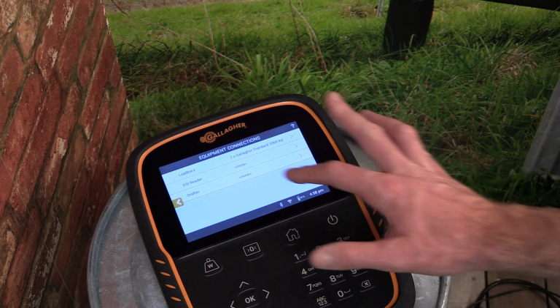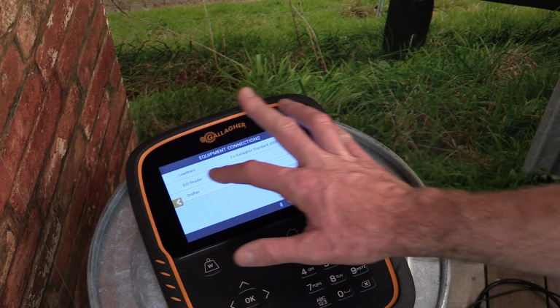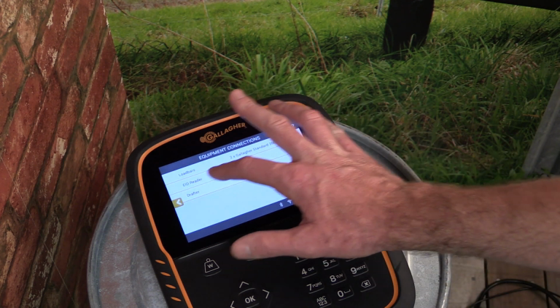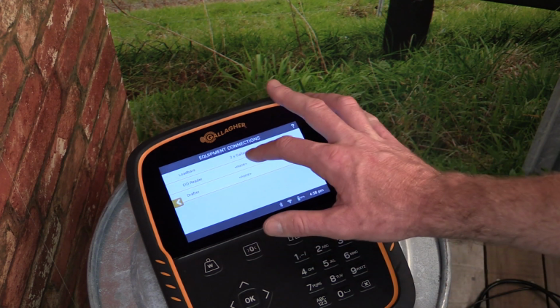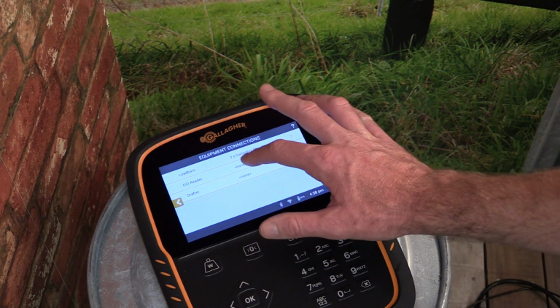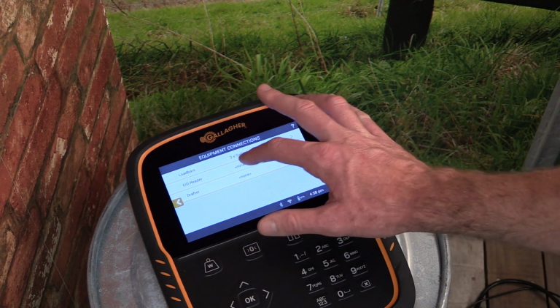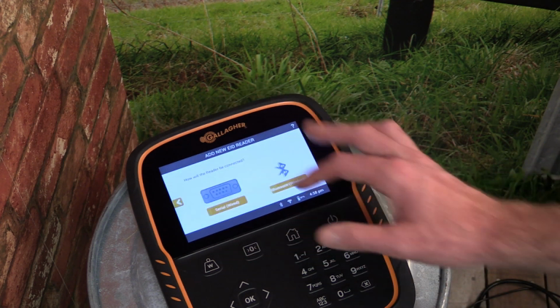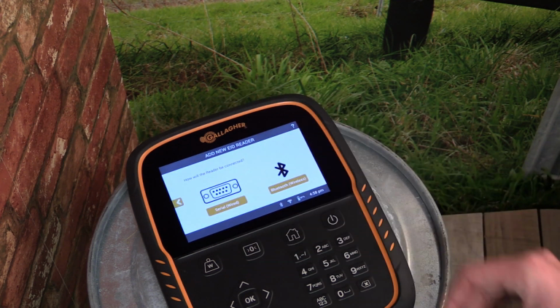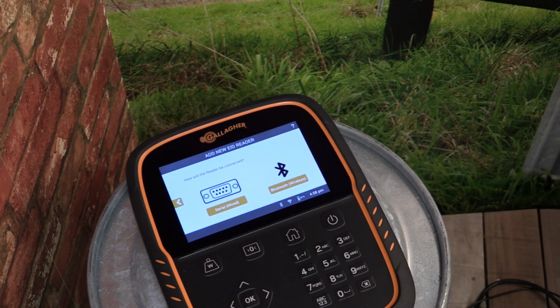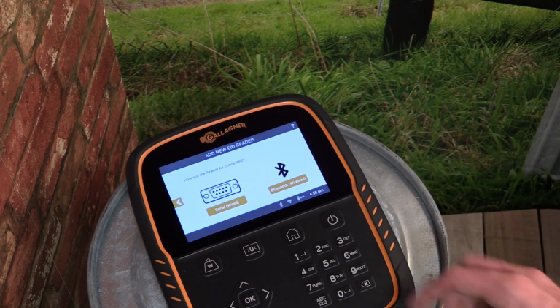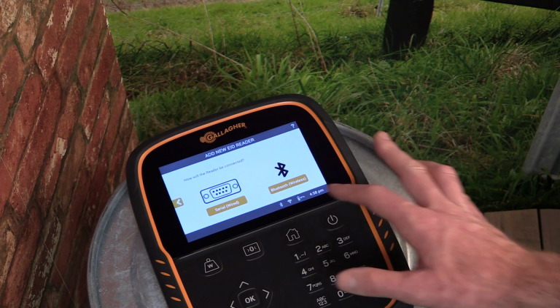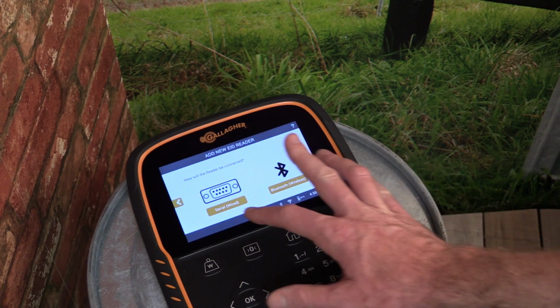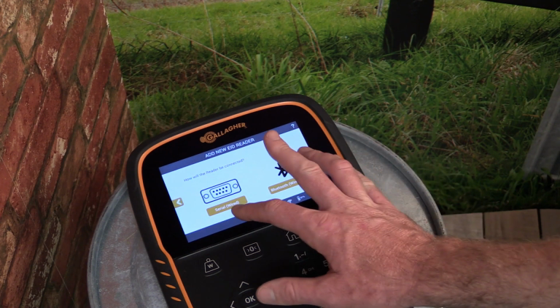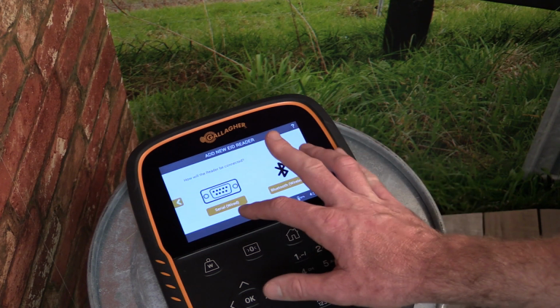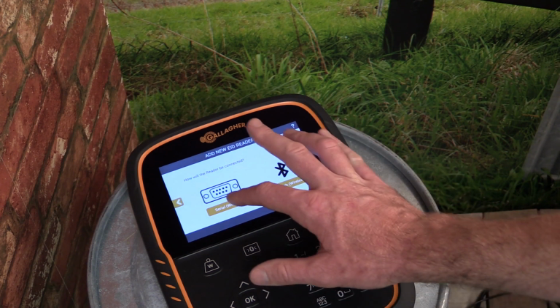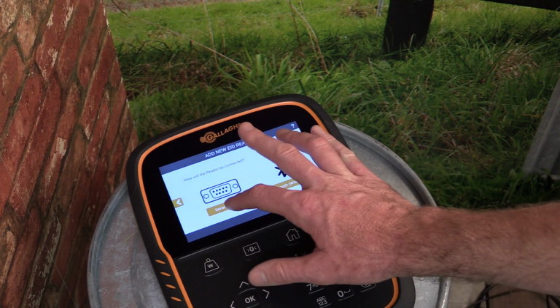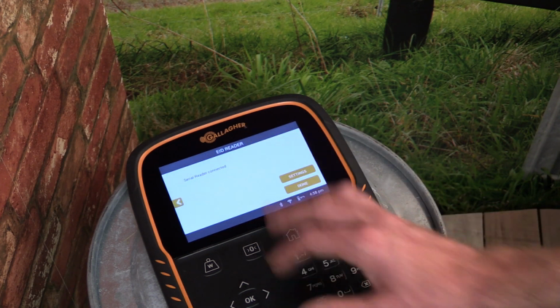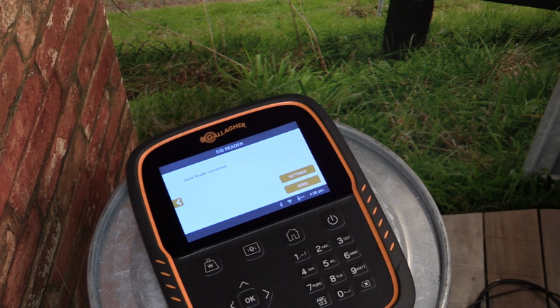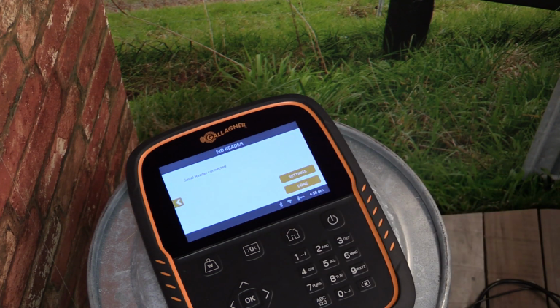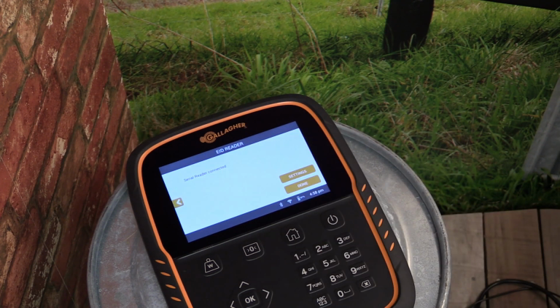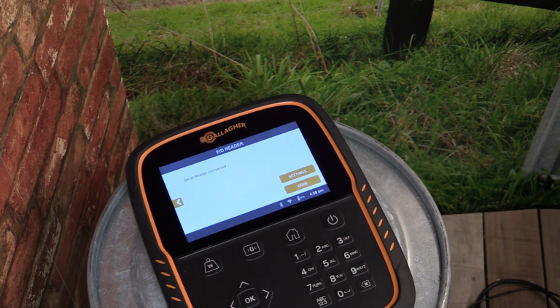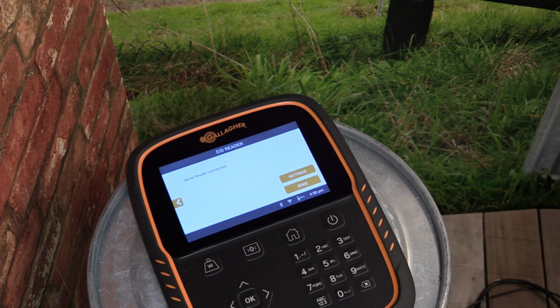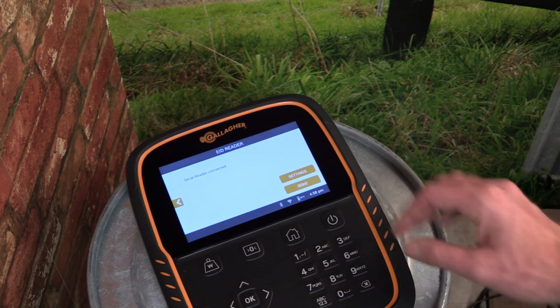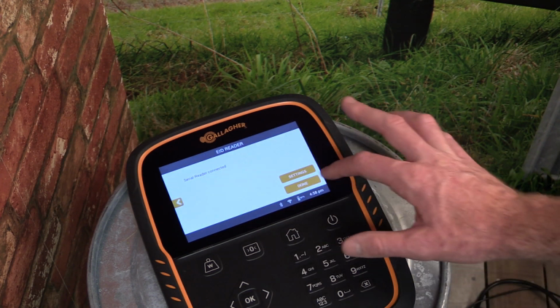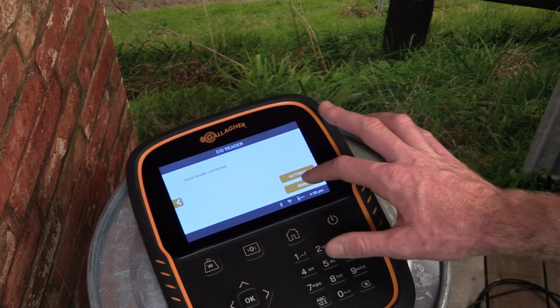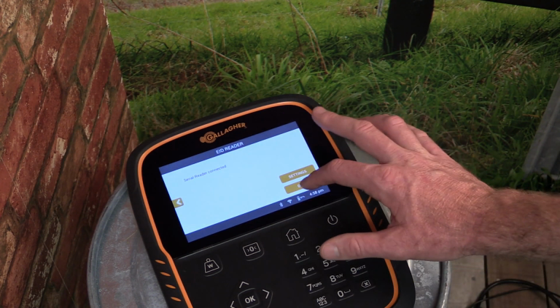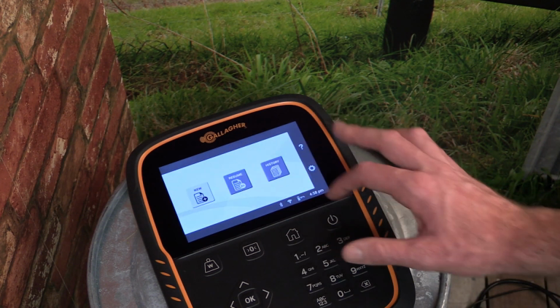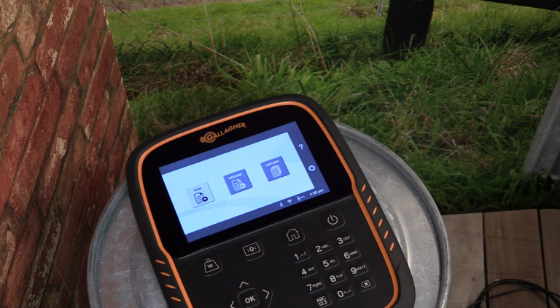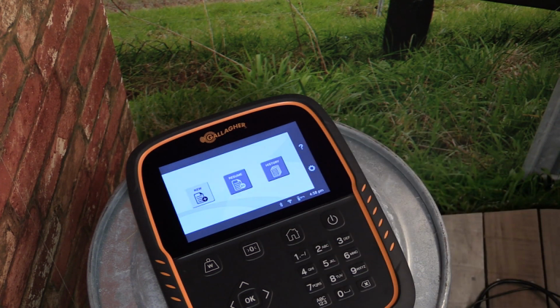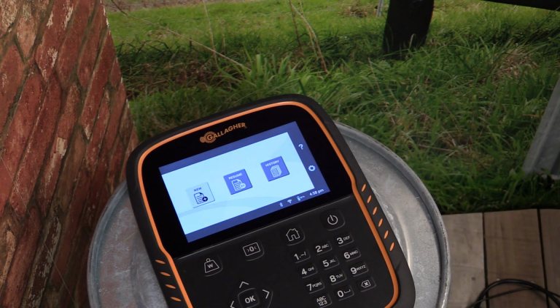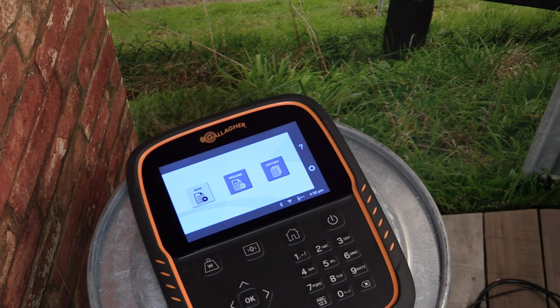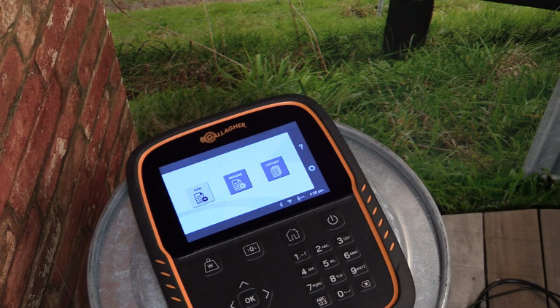From the list, select EID reader, and then tap on the serial connection. Select Done to complete the connection.